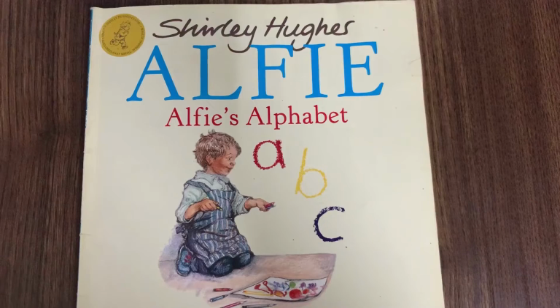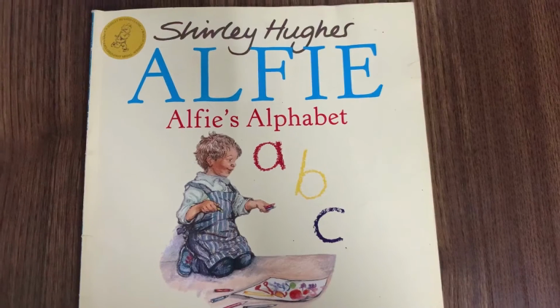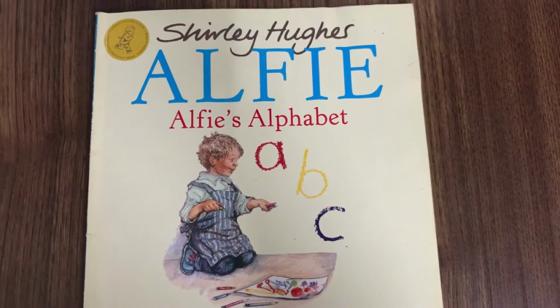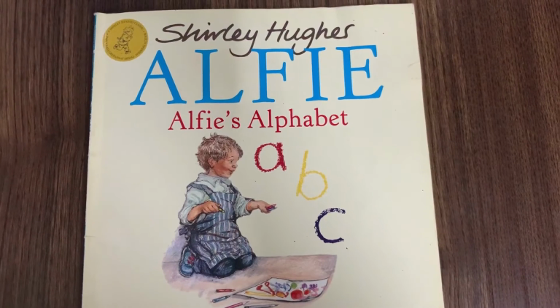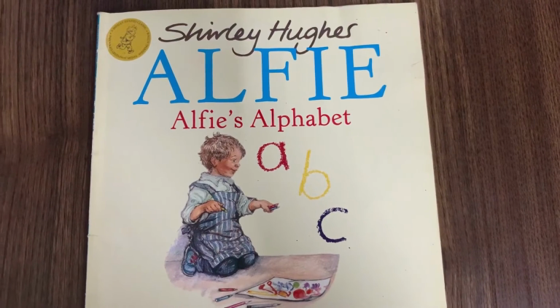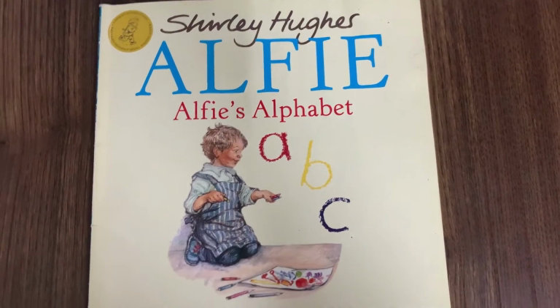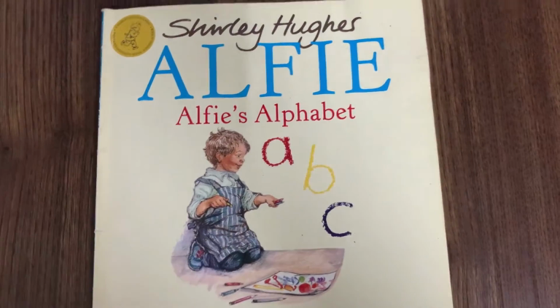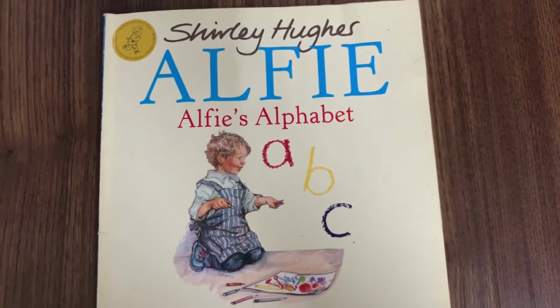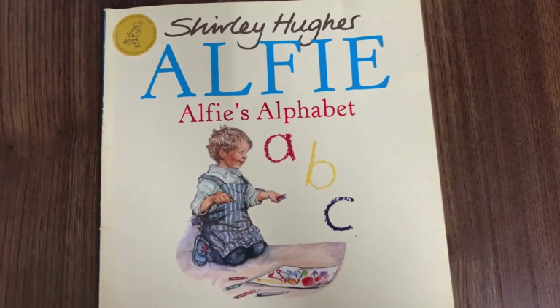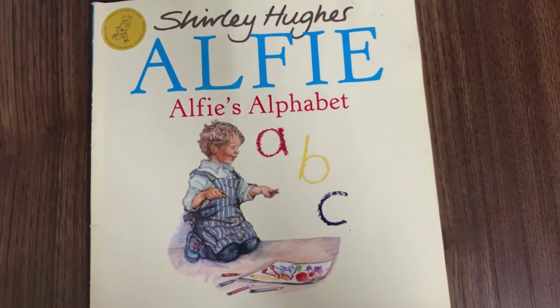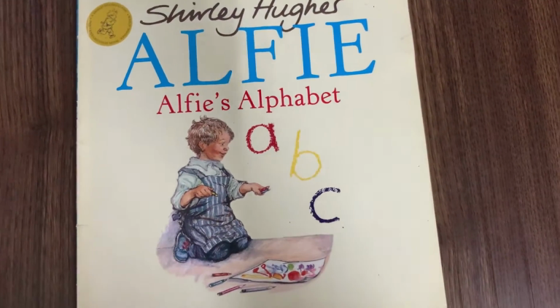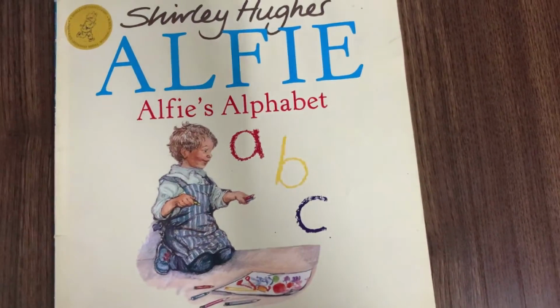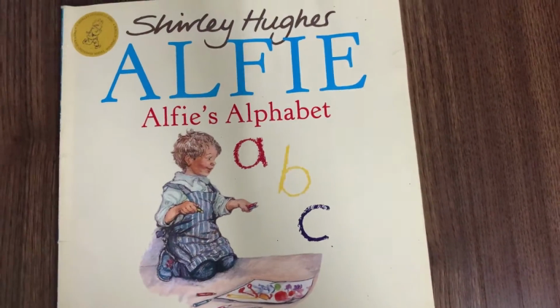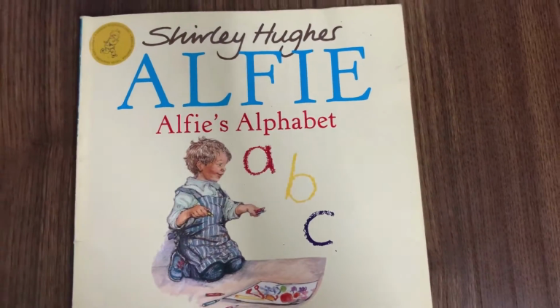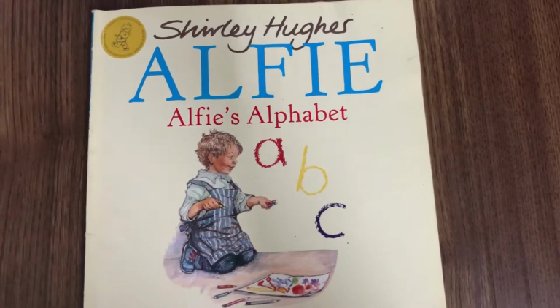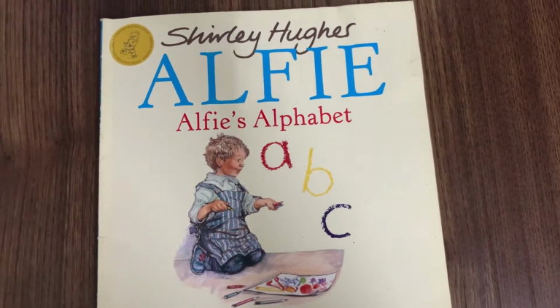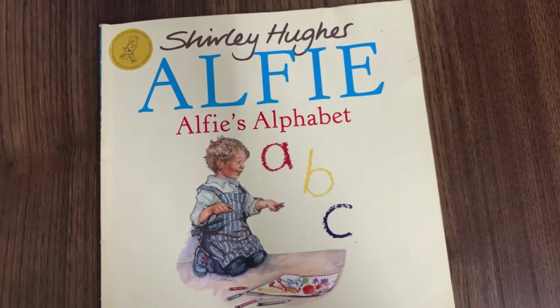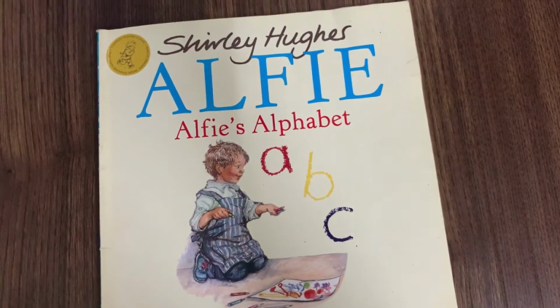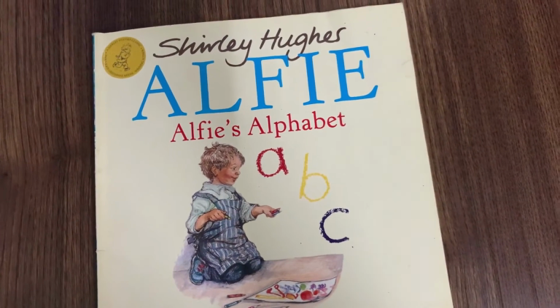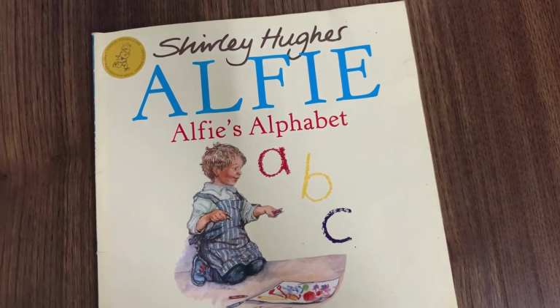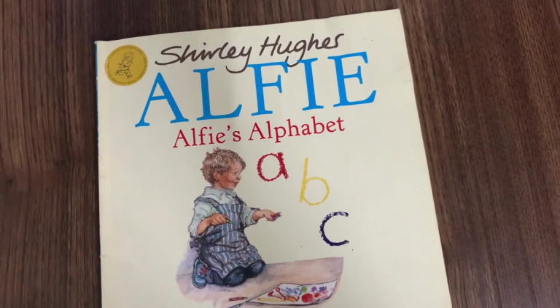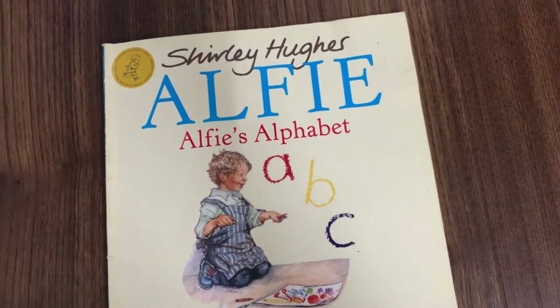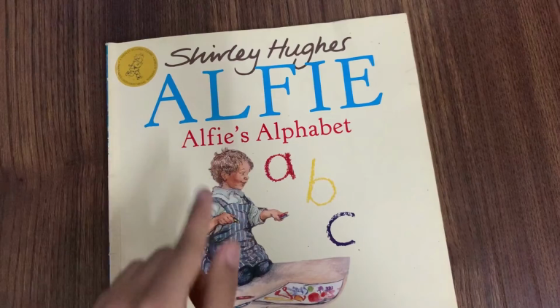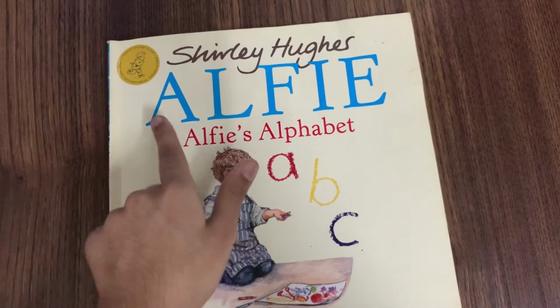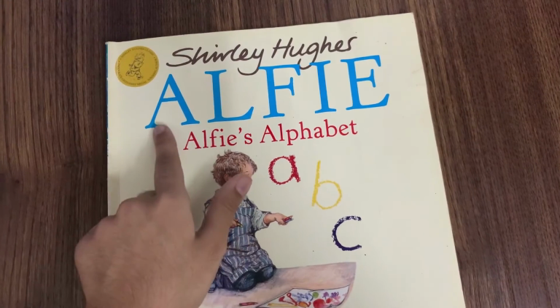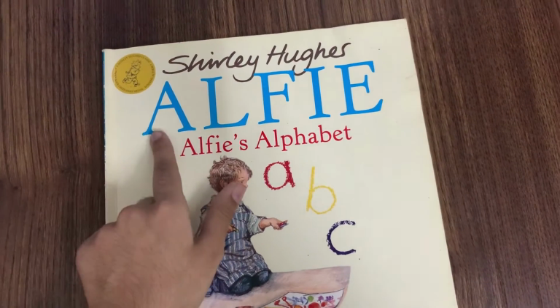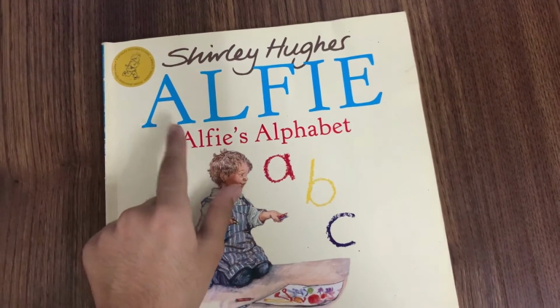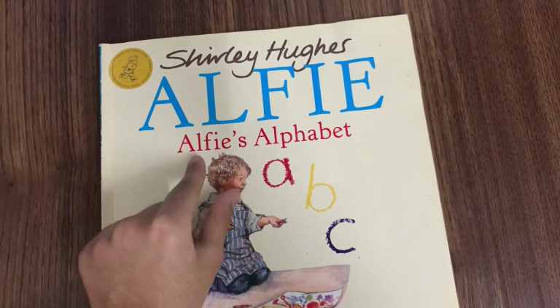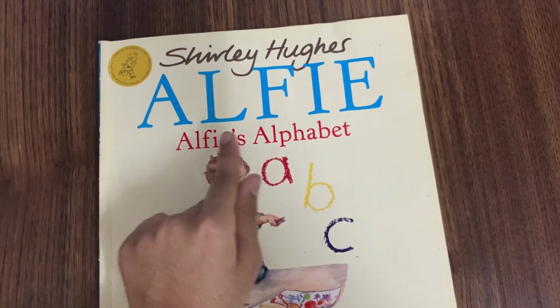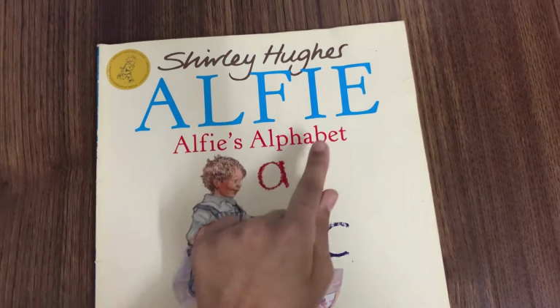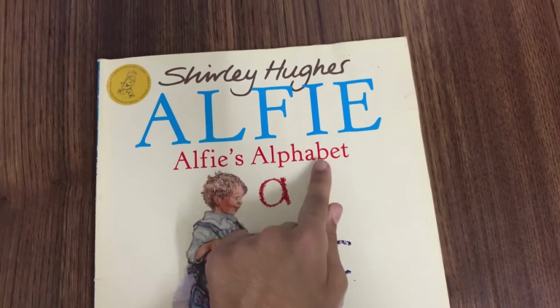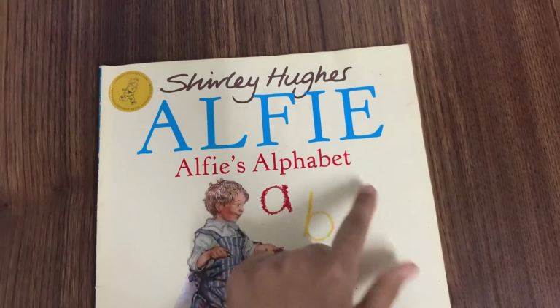Hello everyone, welcome back to Tess and Abe's Word. Today we'll be reading Alfie's Alphabet.